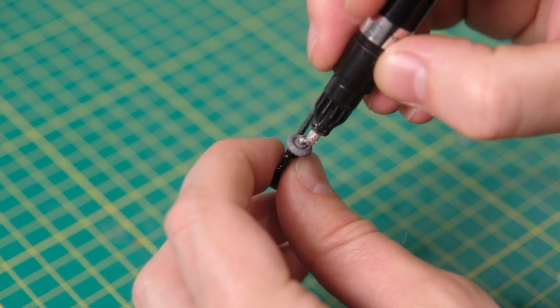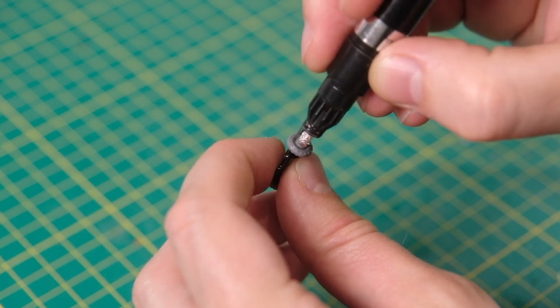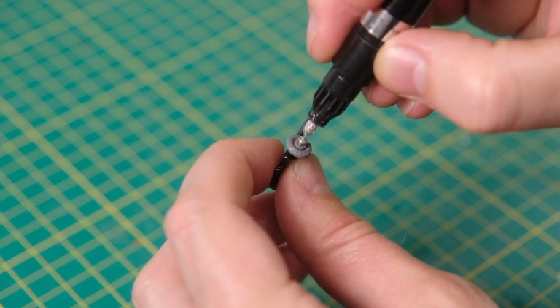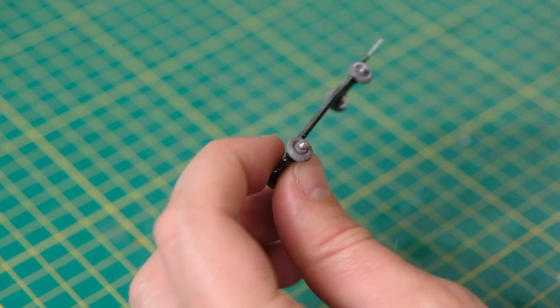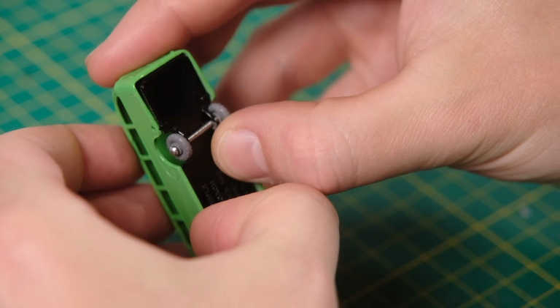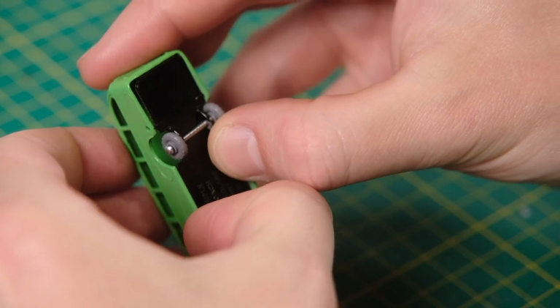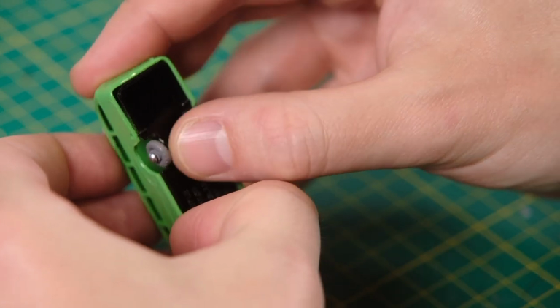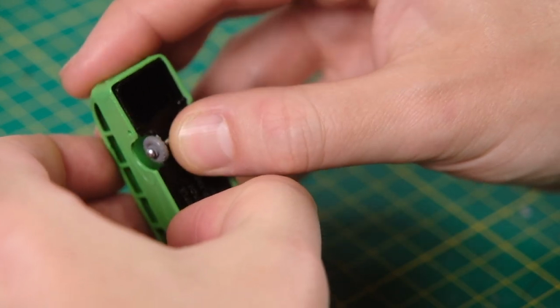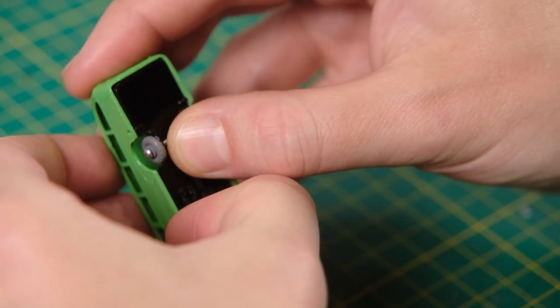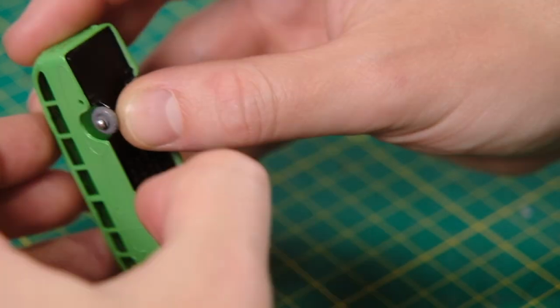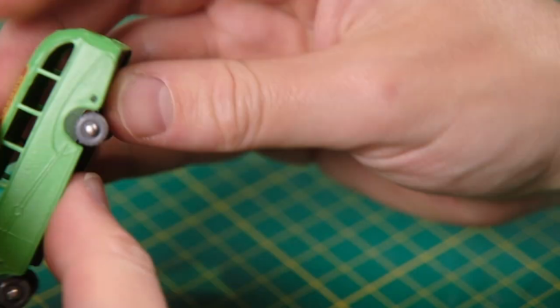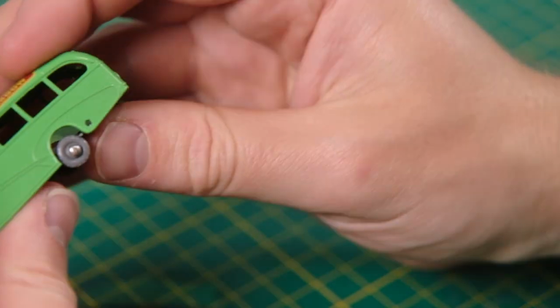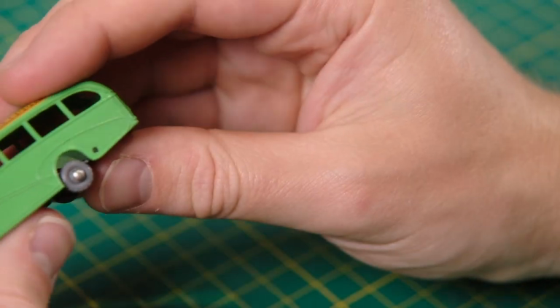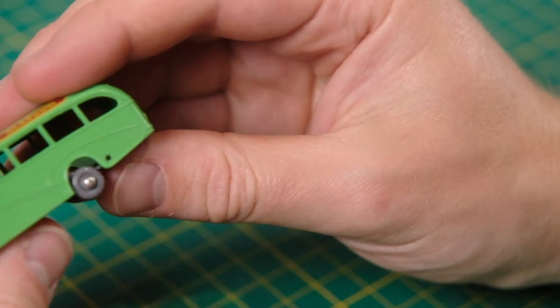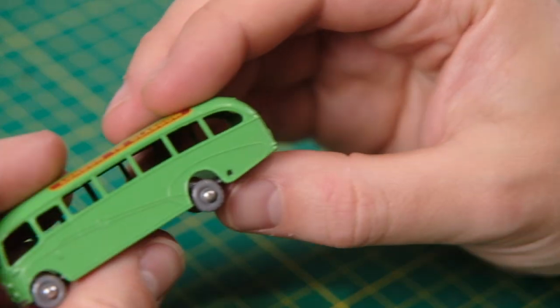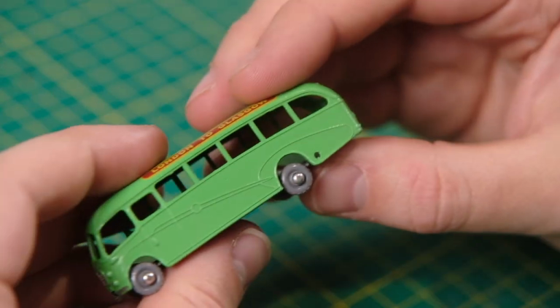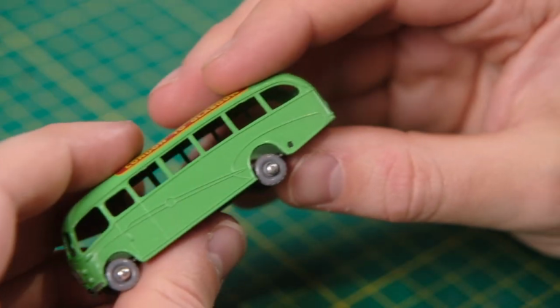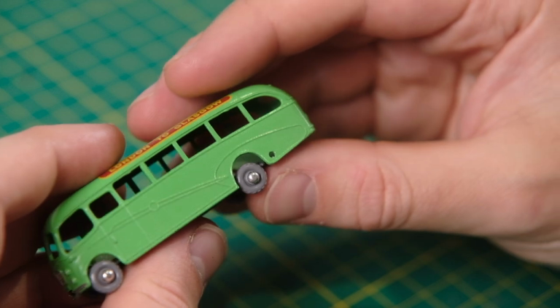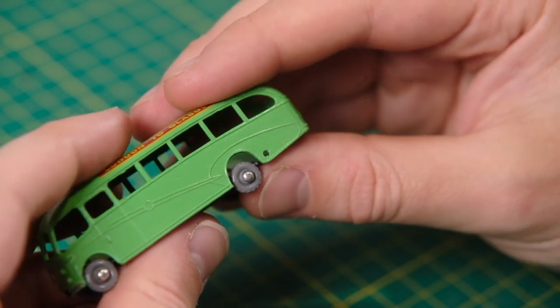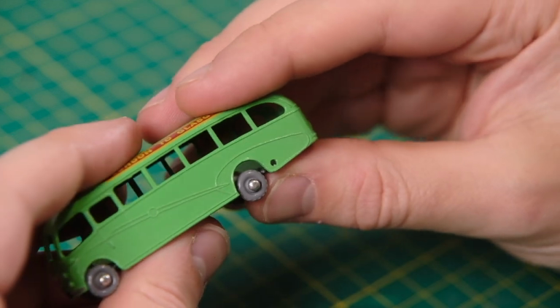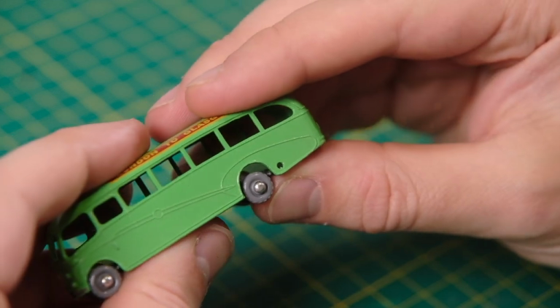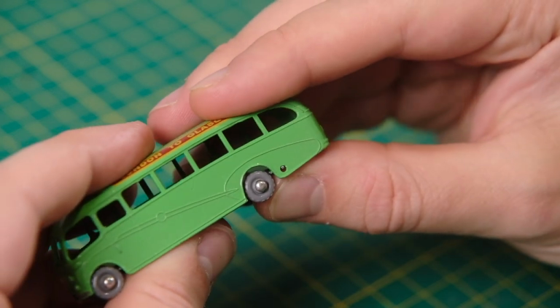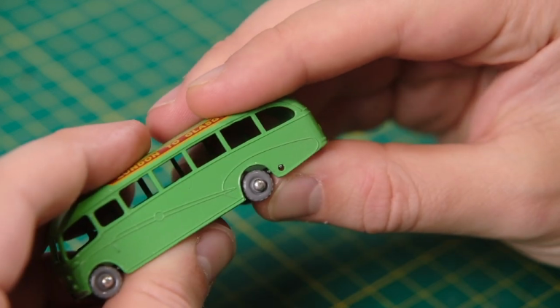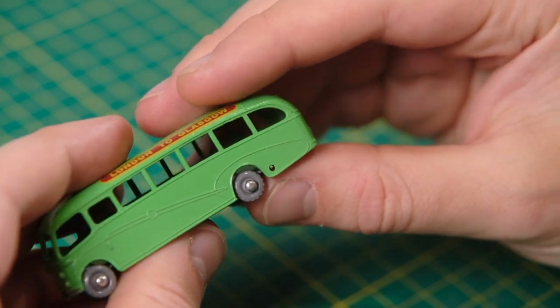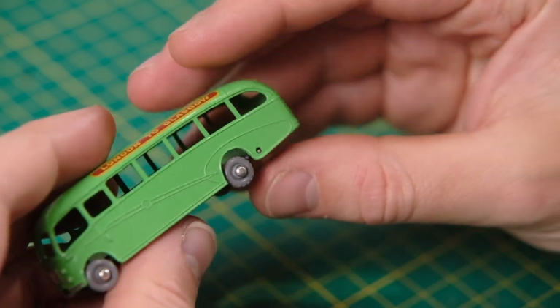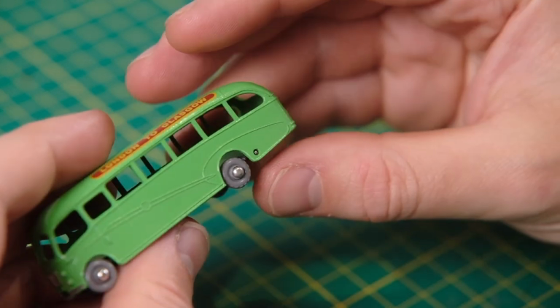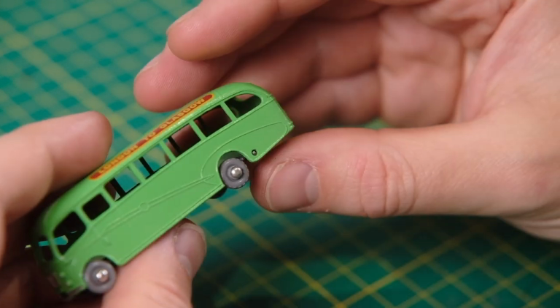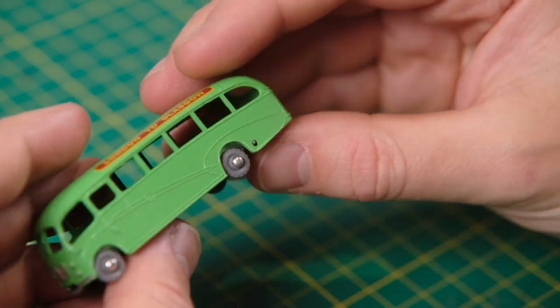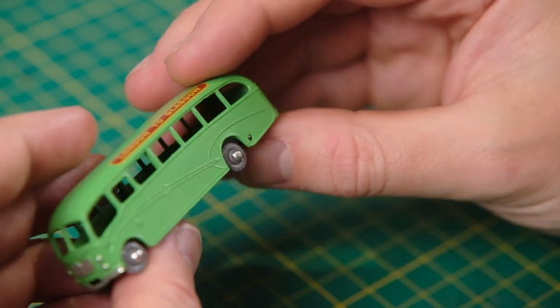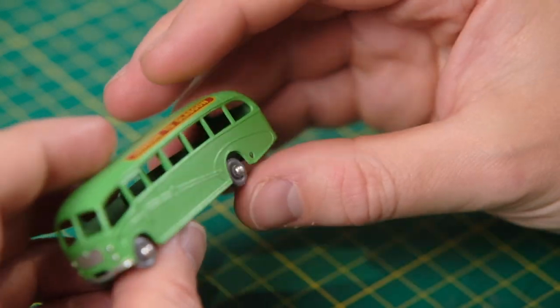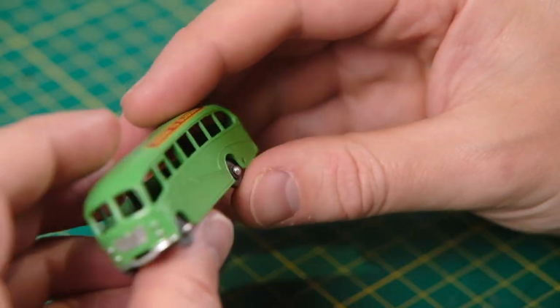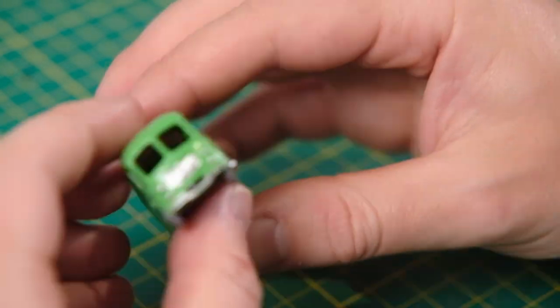Lastly I reconnect the body and base. And there we have it.